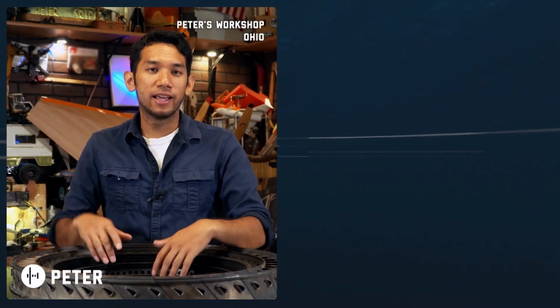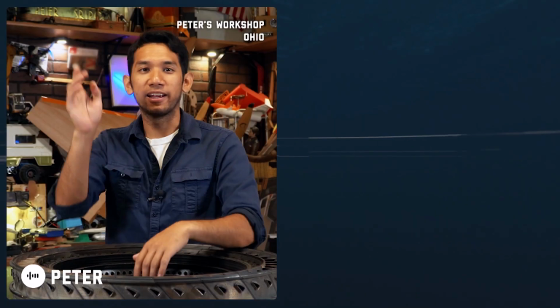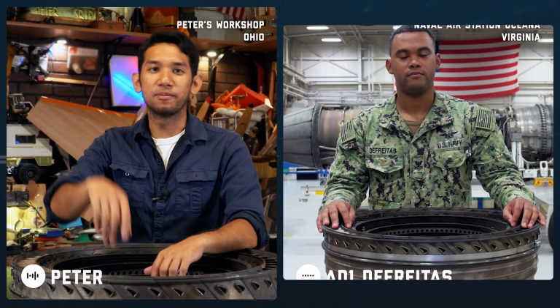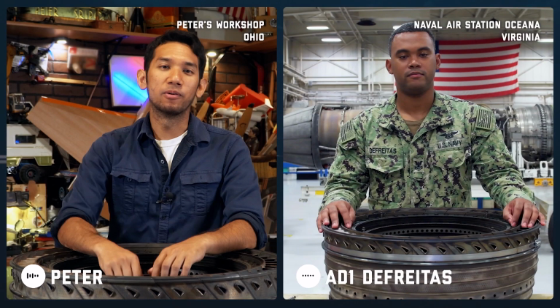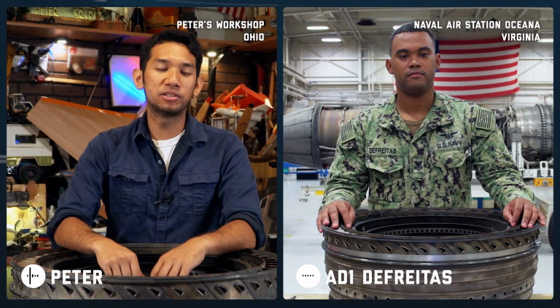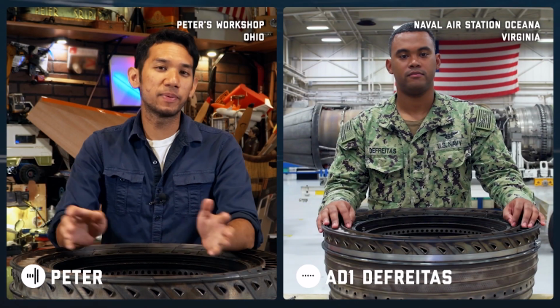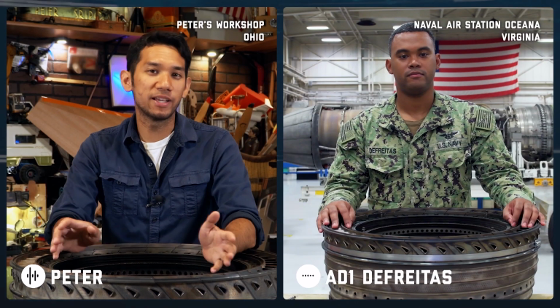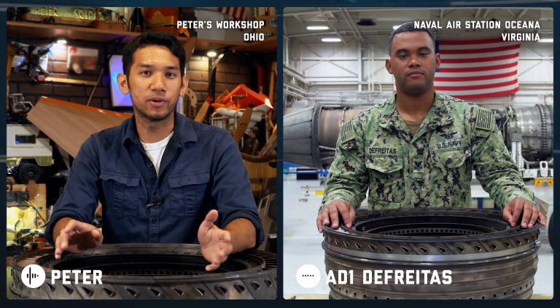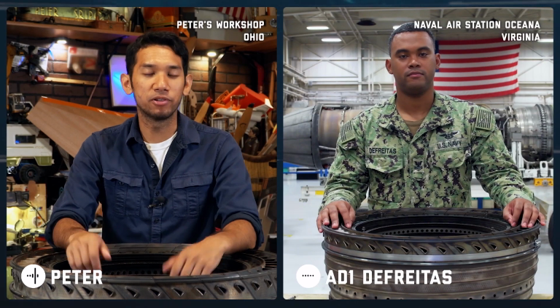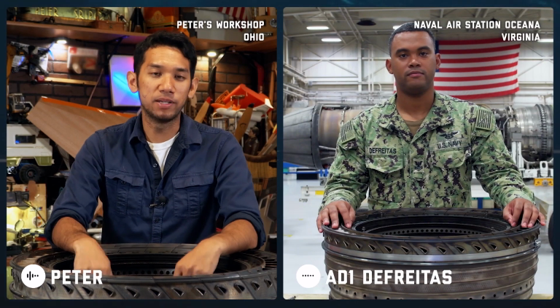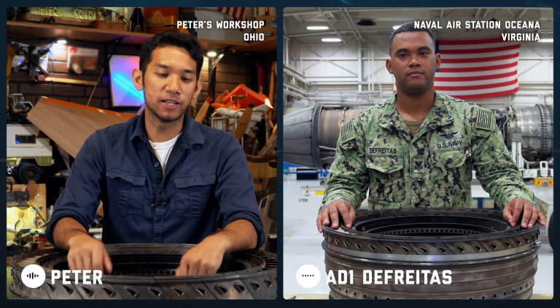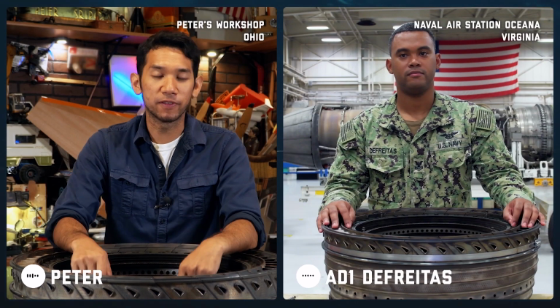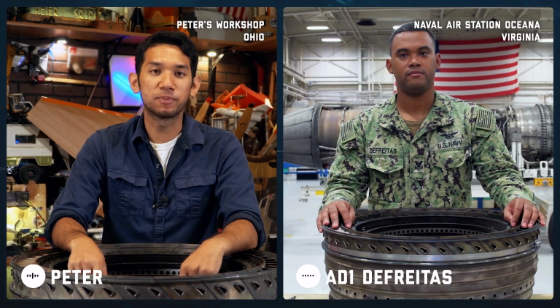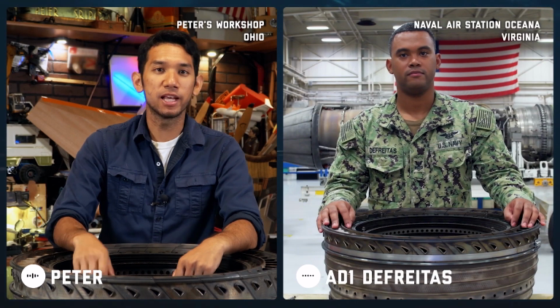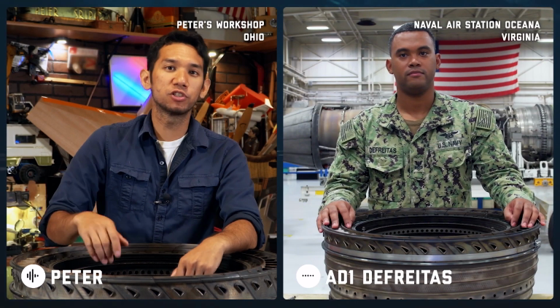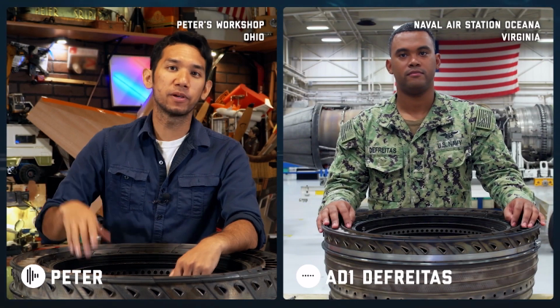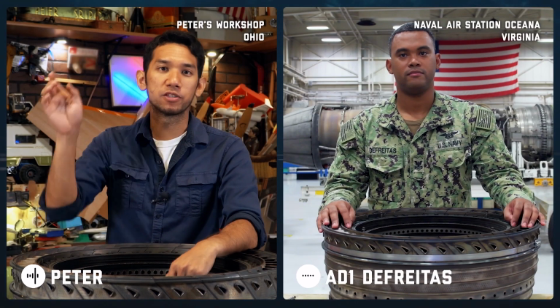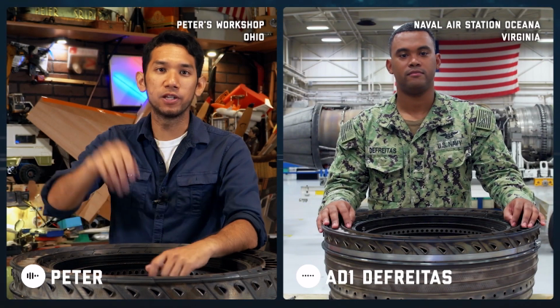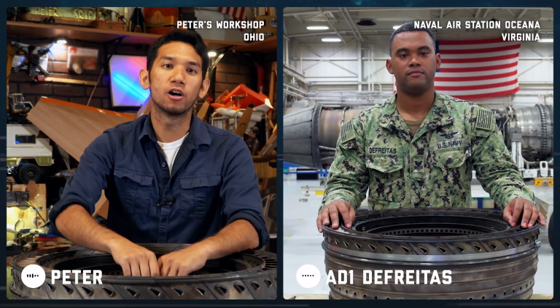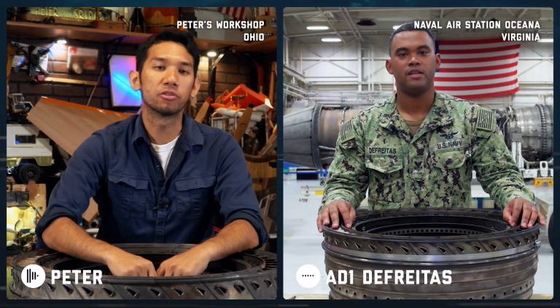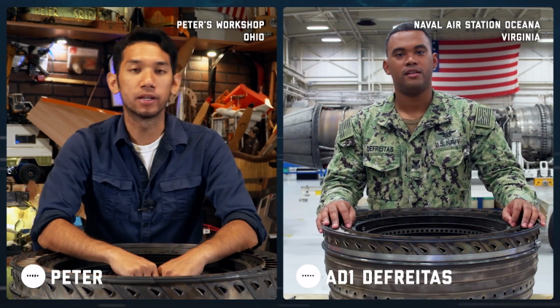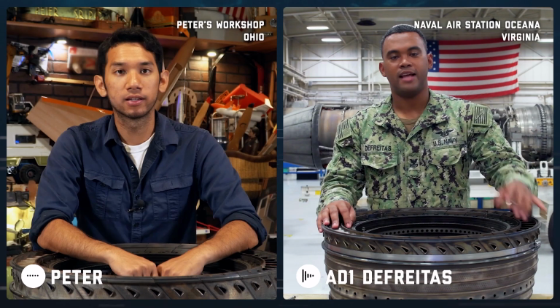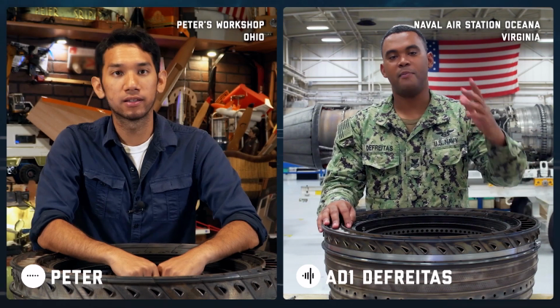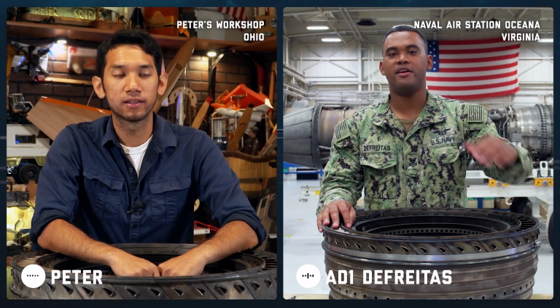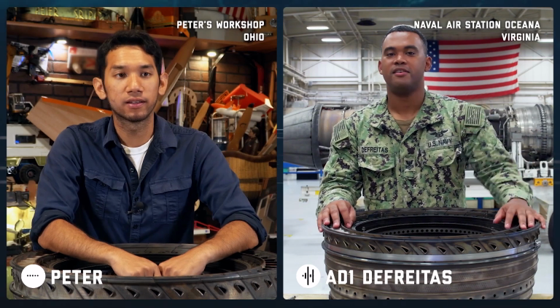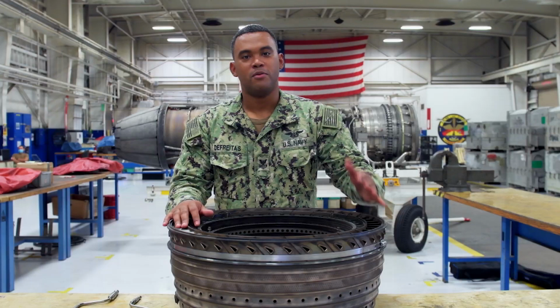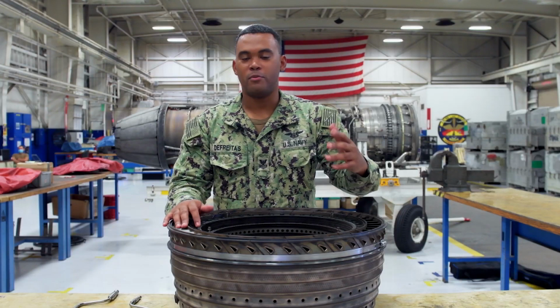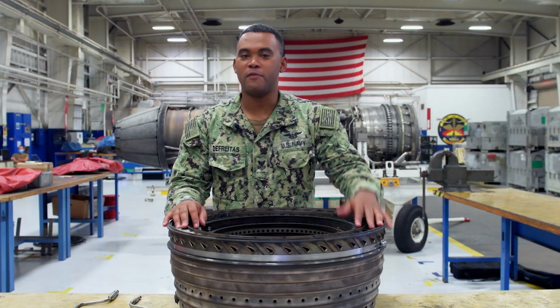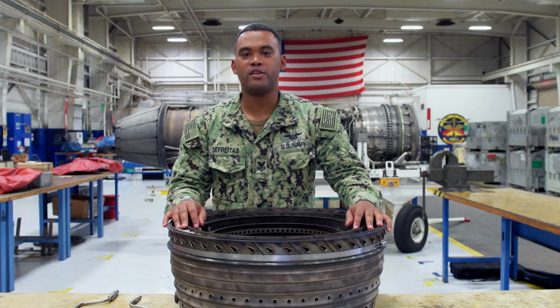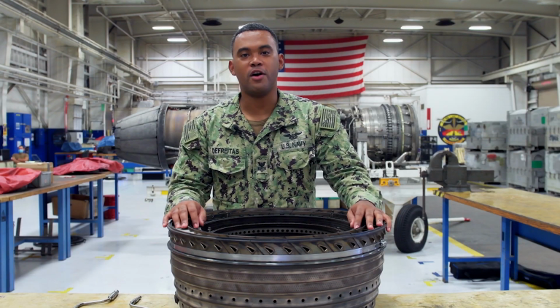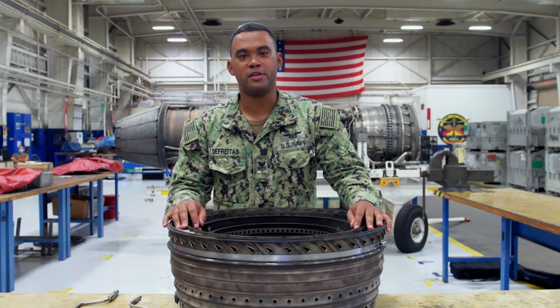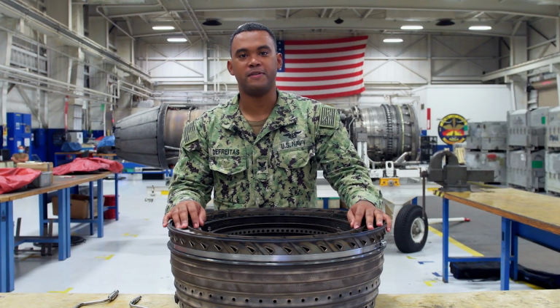Hey Caleb. Well, due to the pandemic, we couldn't really meet face to face, but thanks for jumping on this video call with me. Hi Peter, I'm looking forward to talking to you.